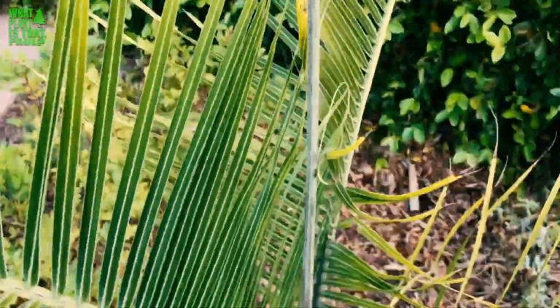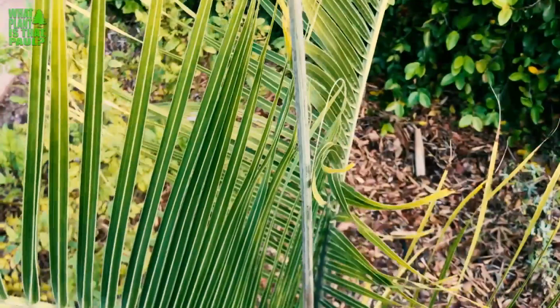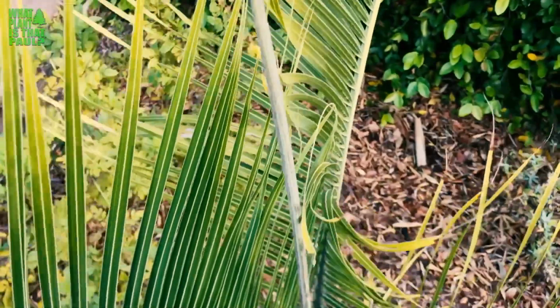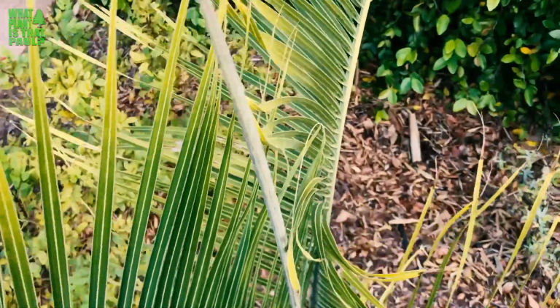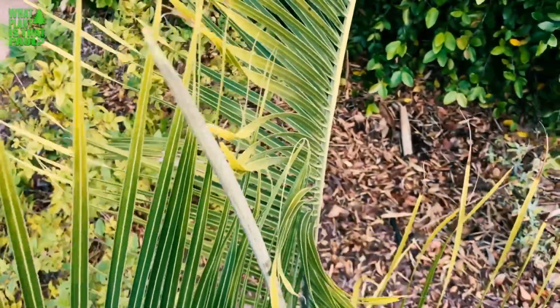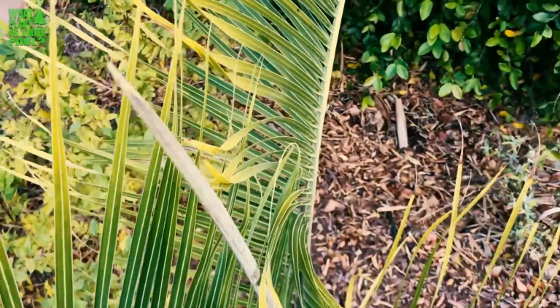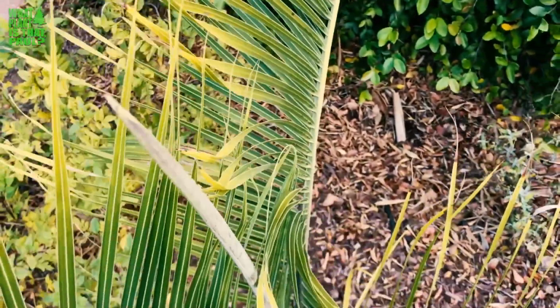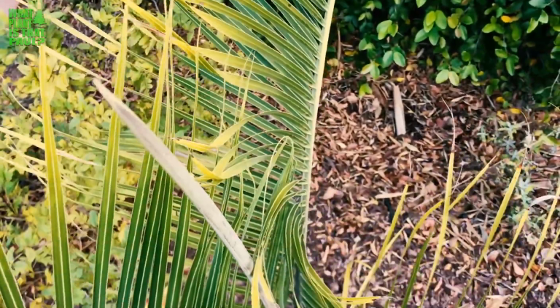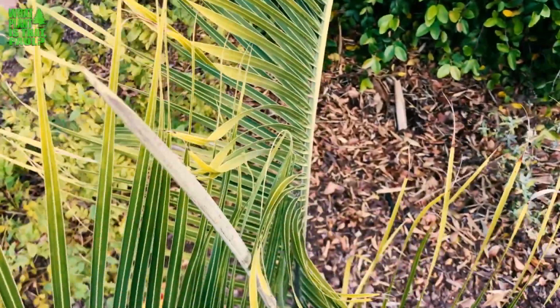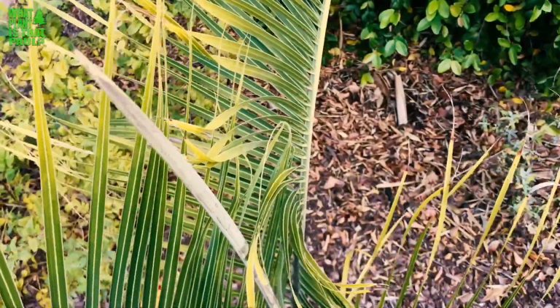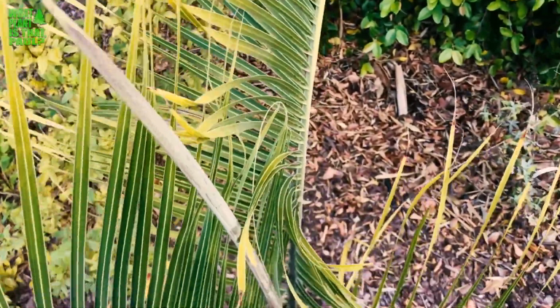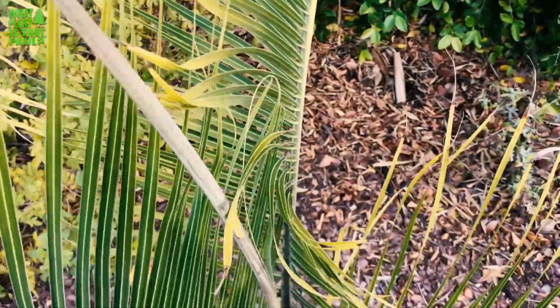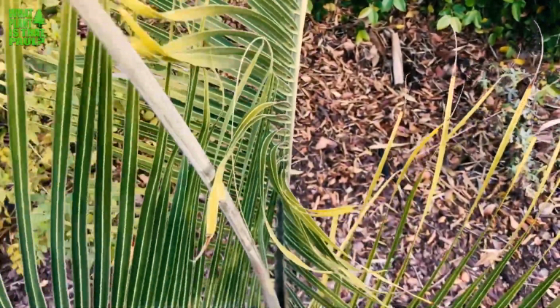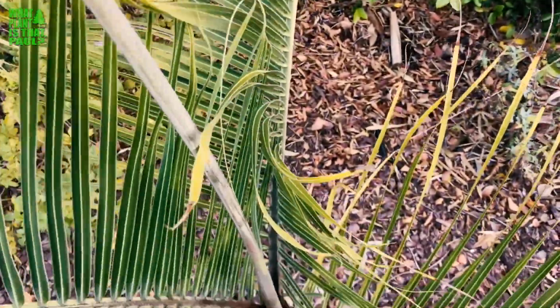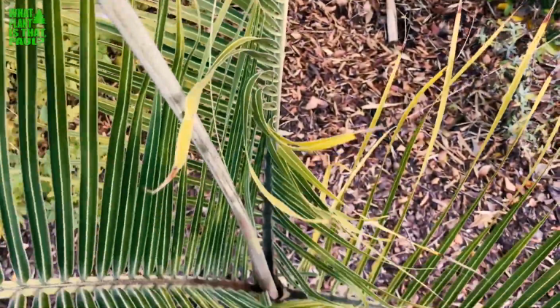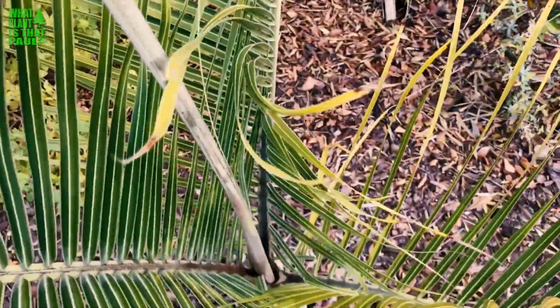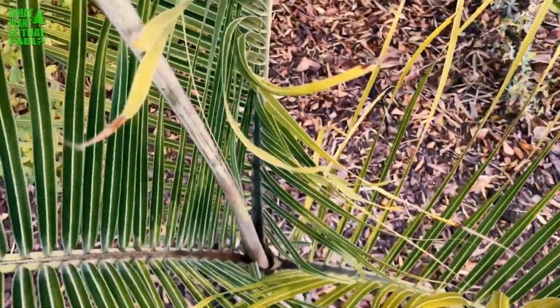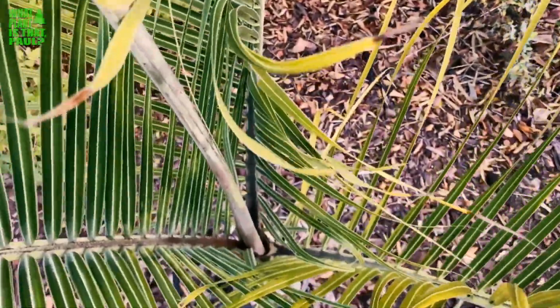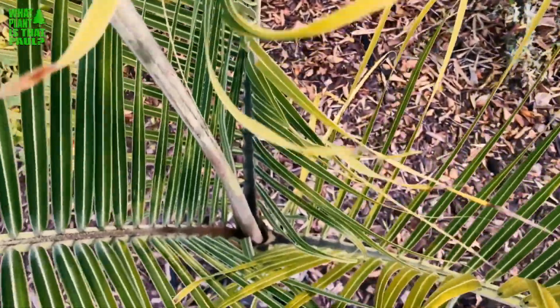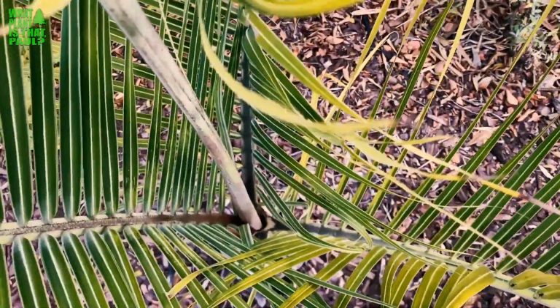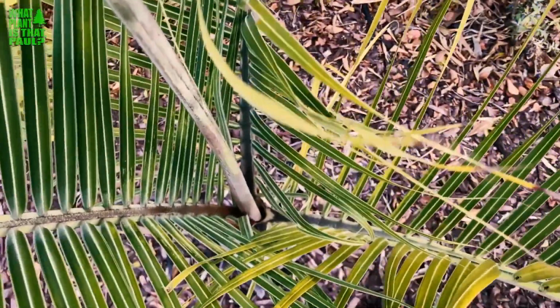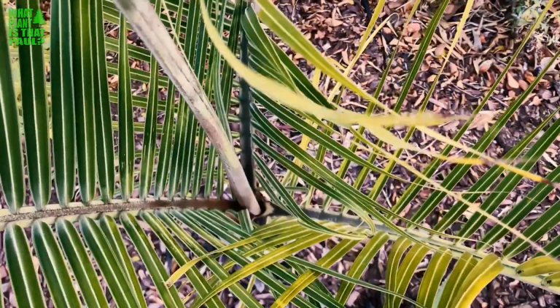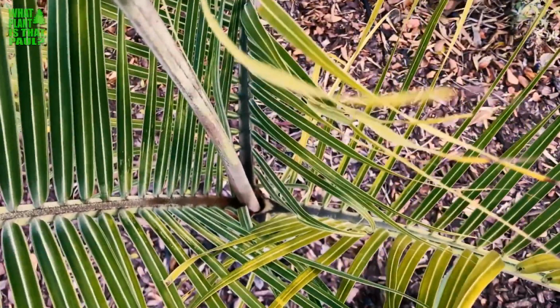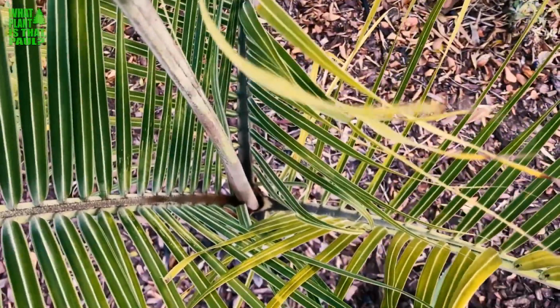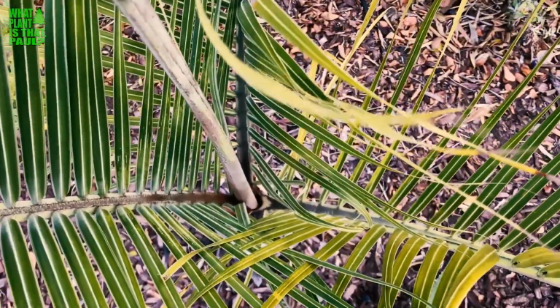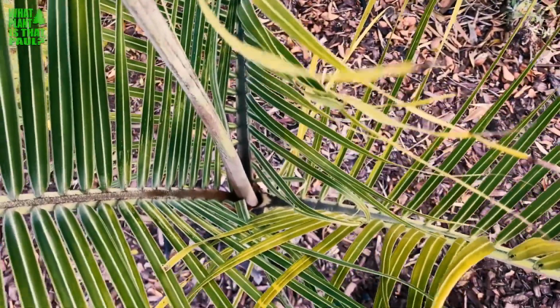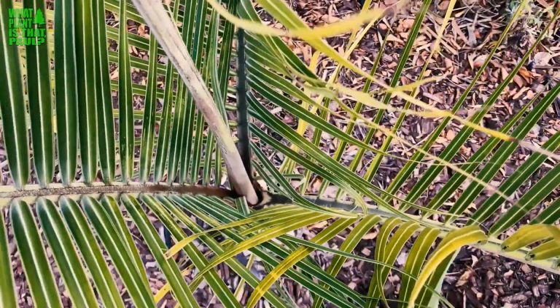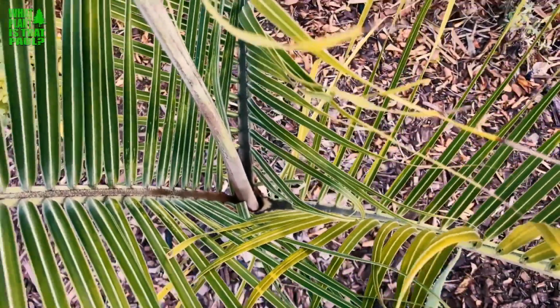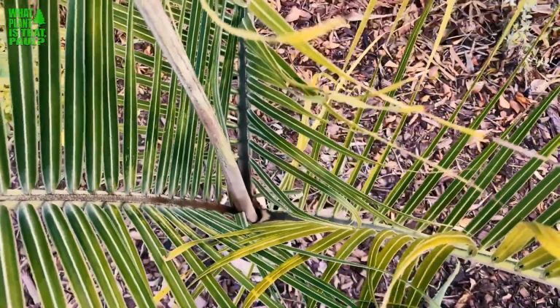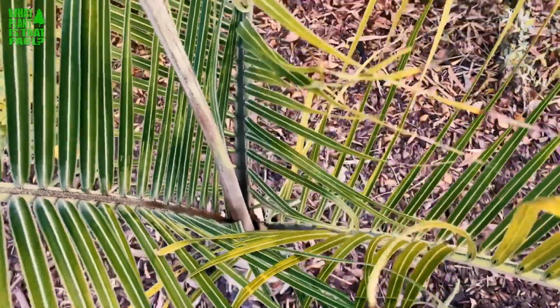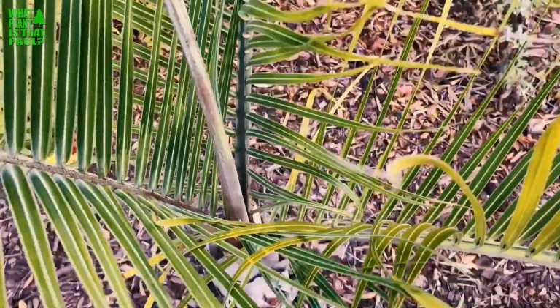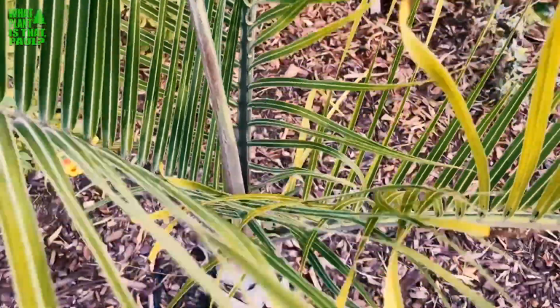New growth — the new frond, the new shoot — is really thin and long, and then it pops open pretty quick.